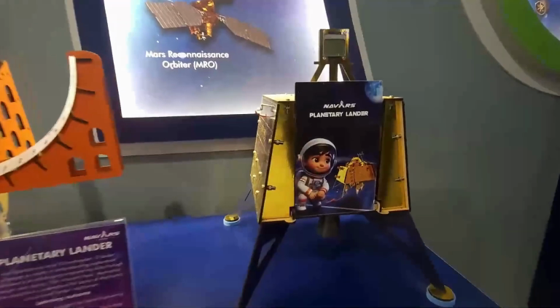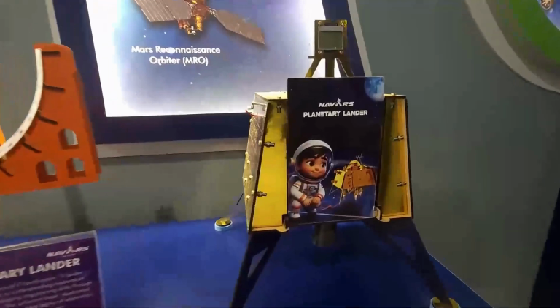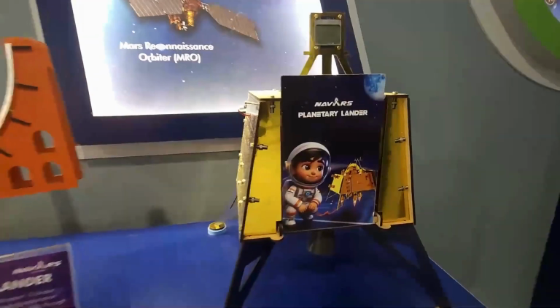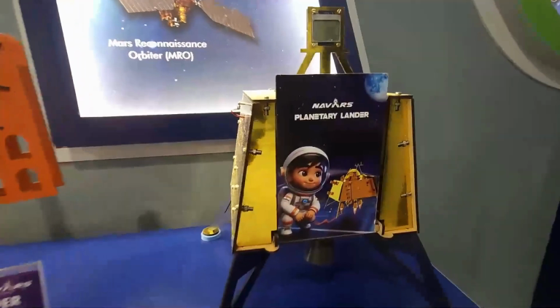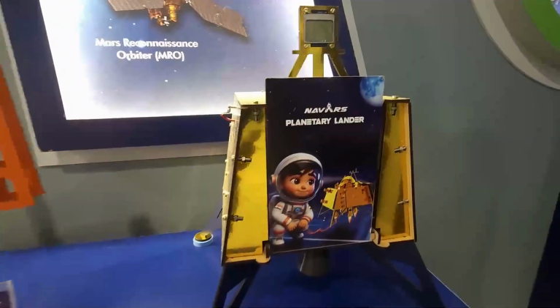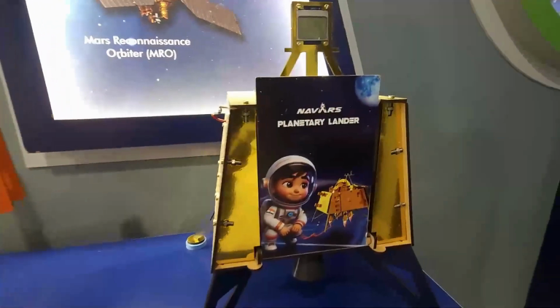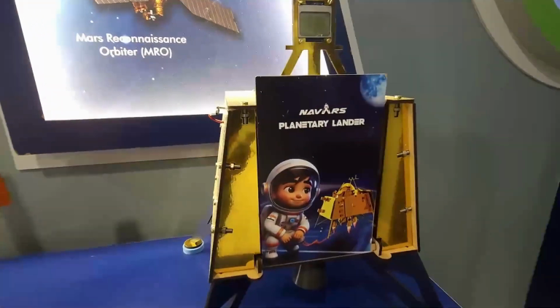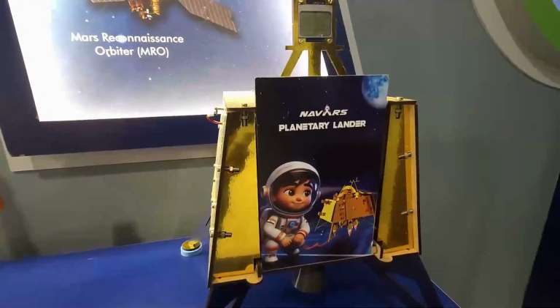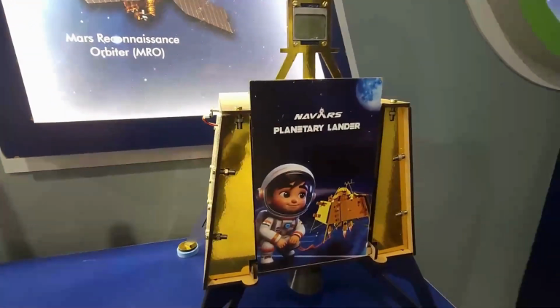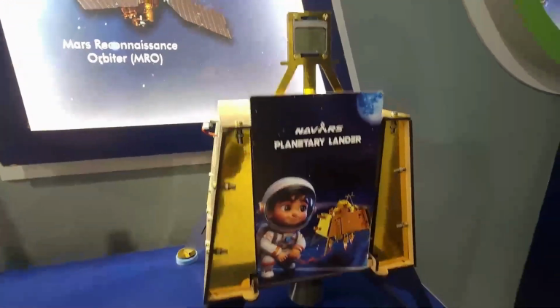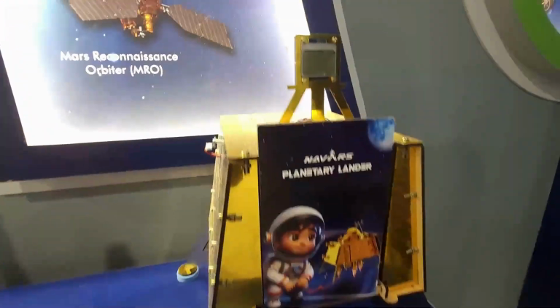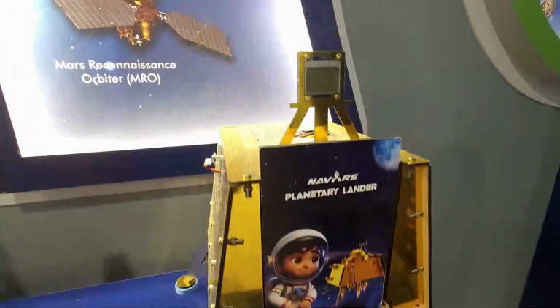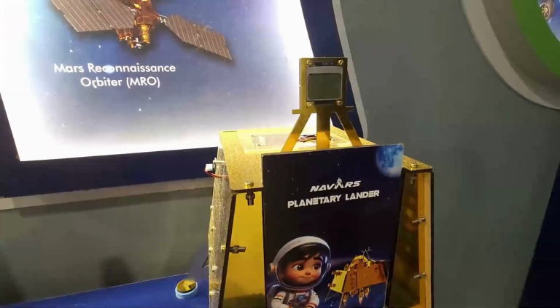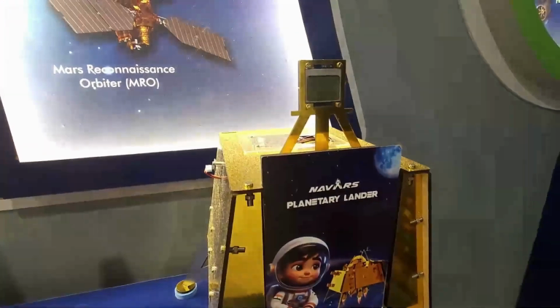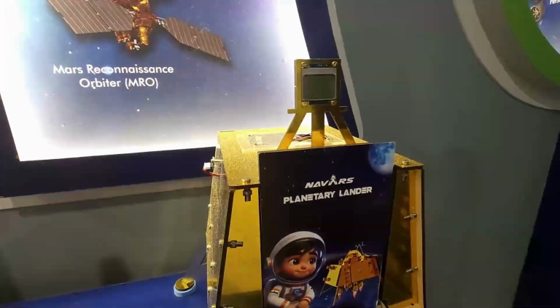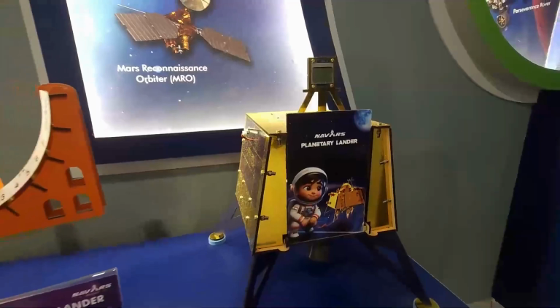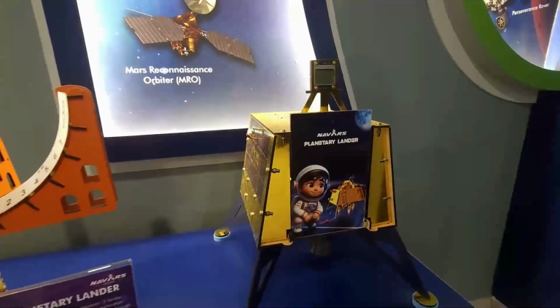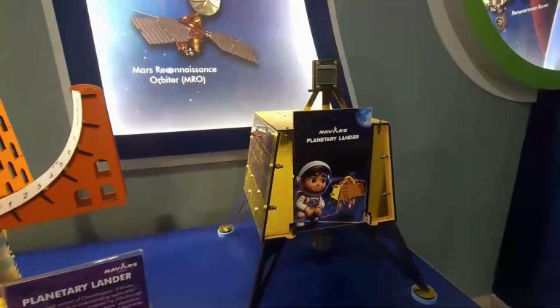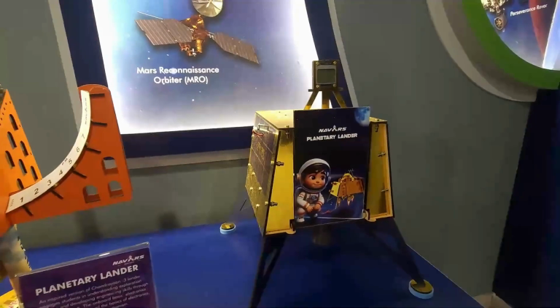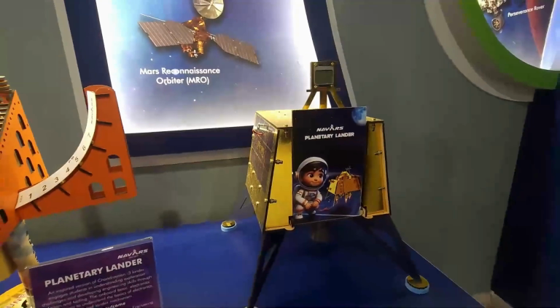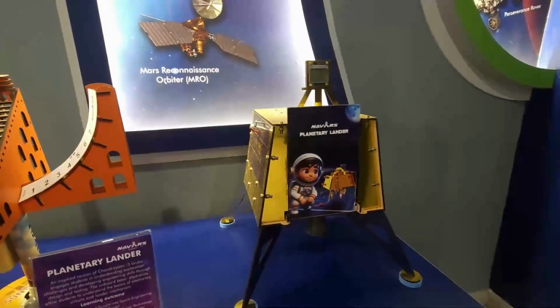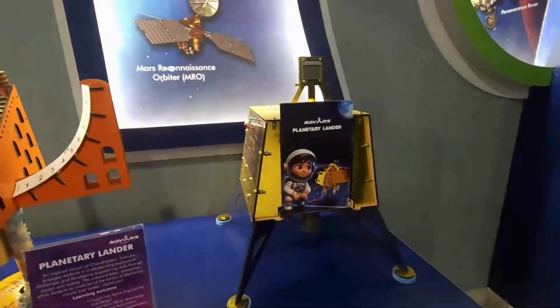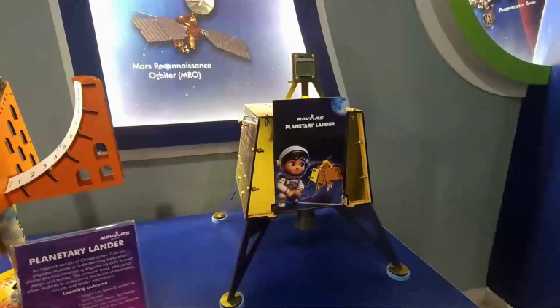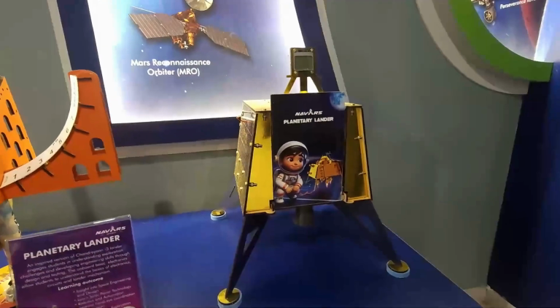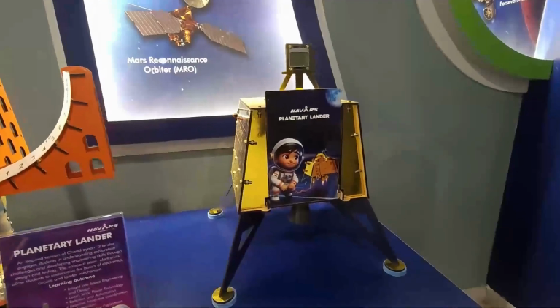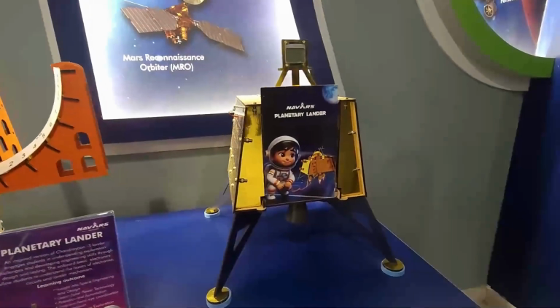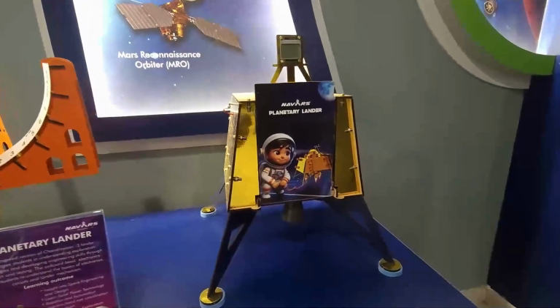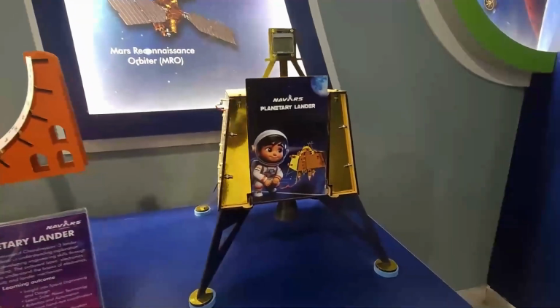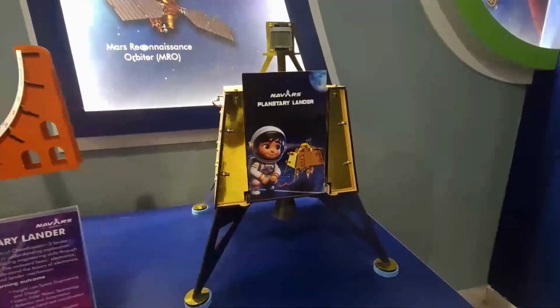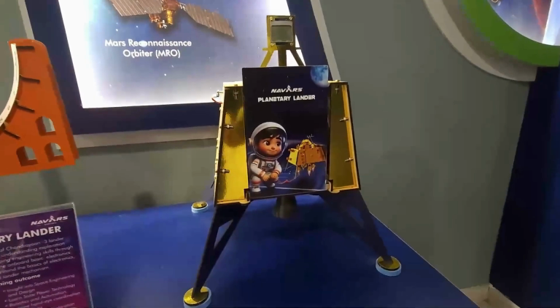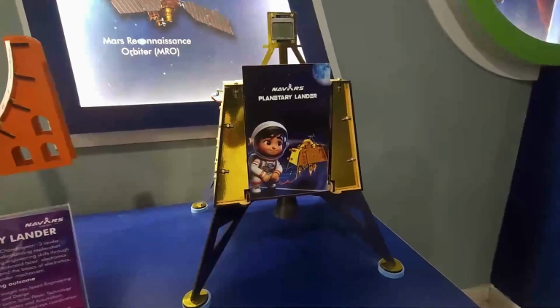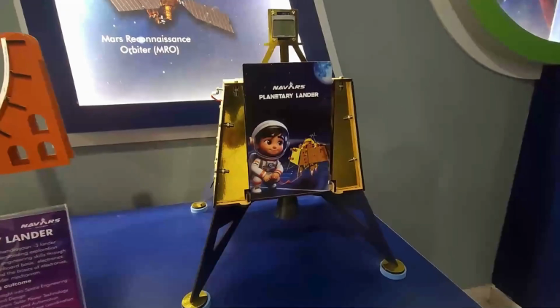This is the recent Chandrayaan 3 successful Vikram lander. A child can actually understand how this lander works in an extraterrestrial environment.